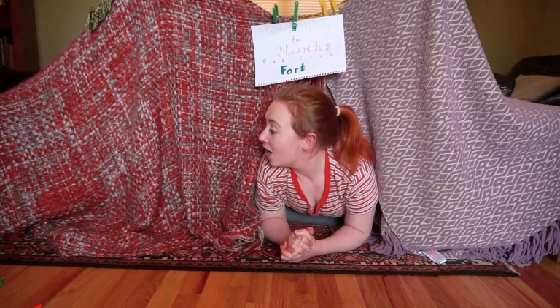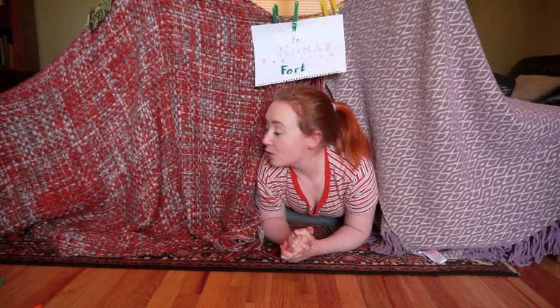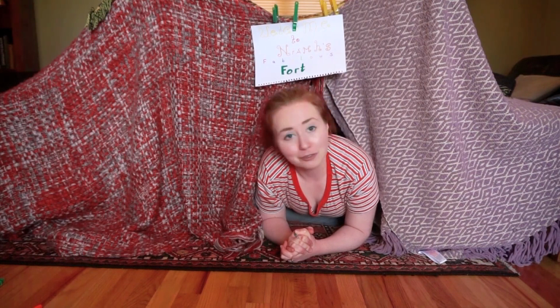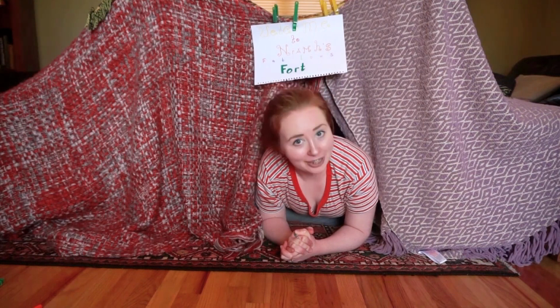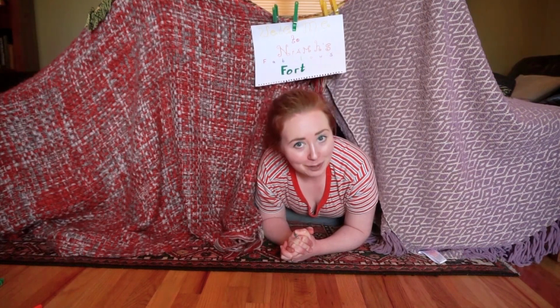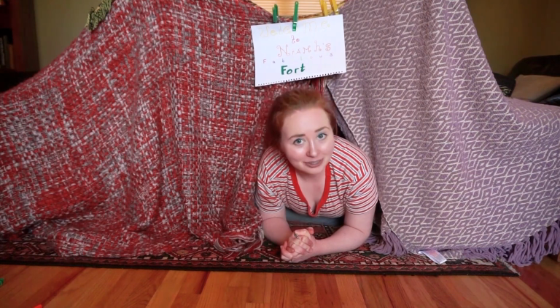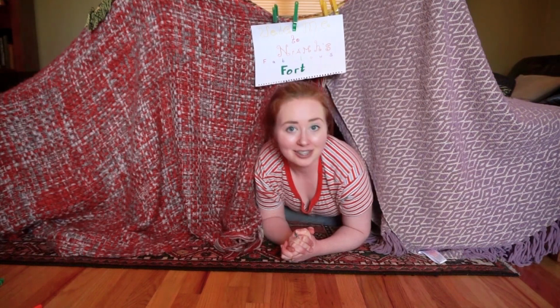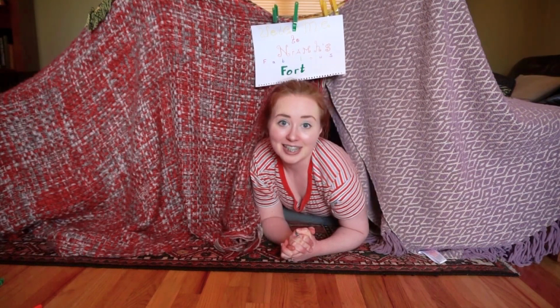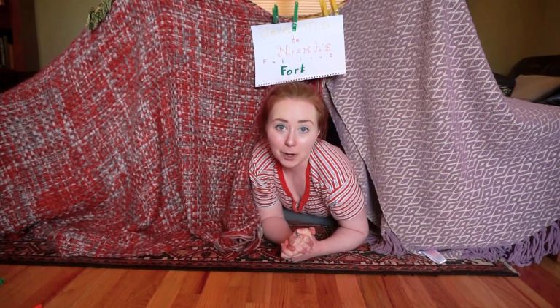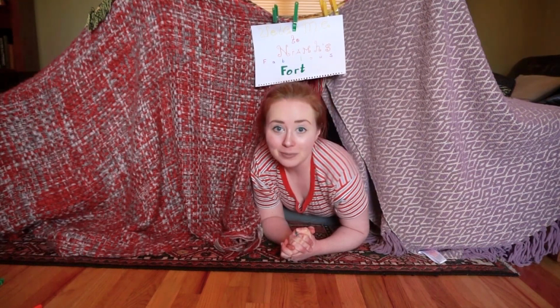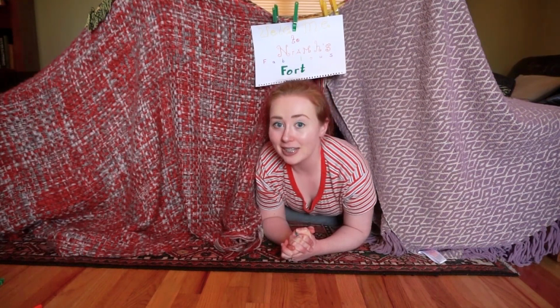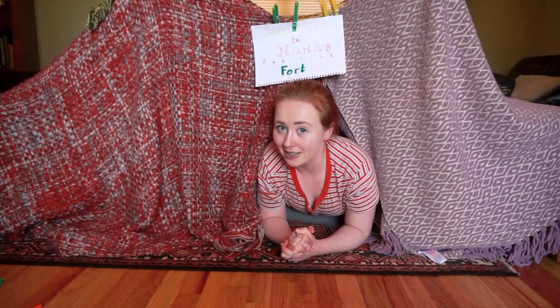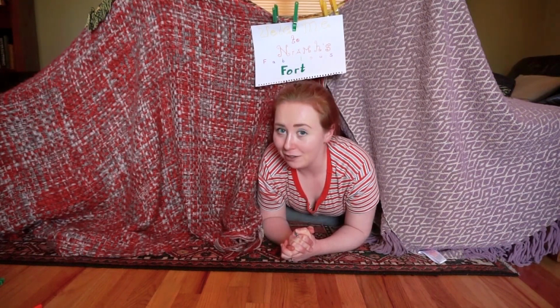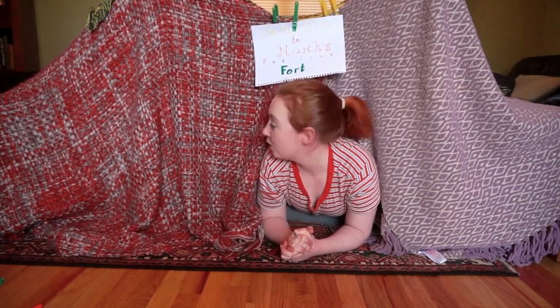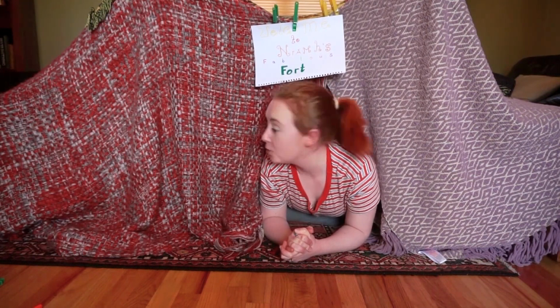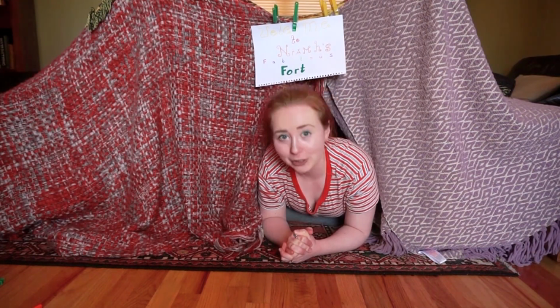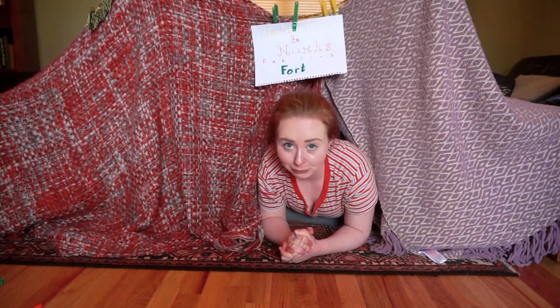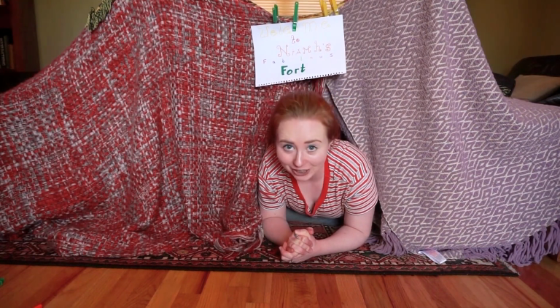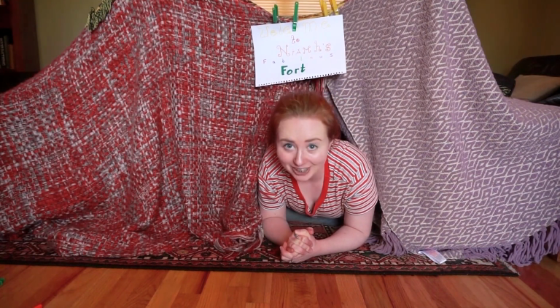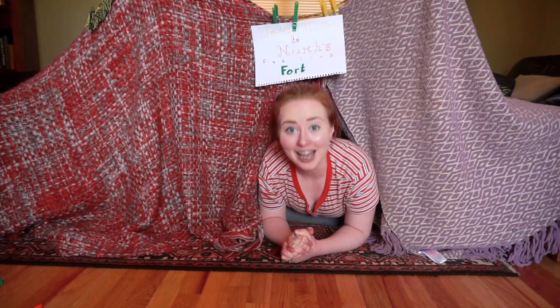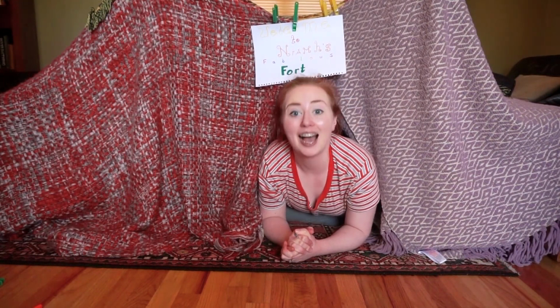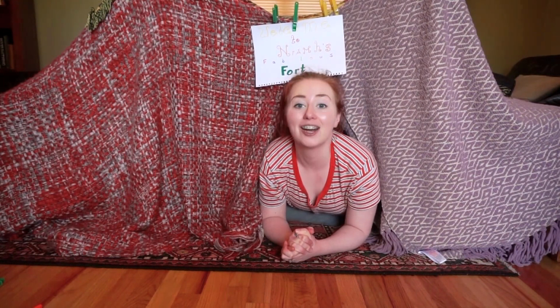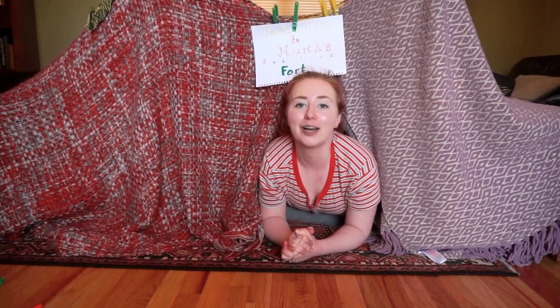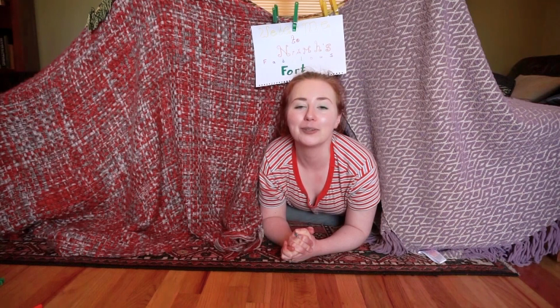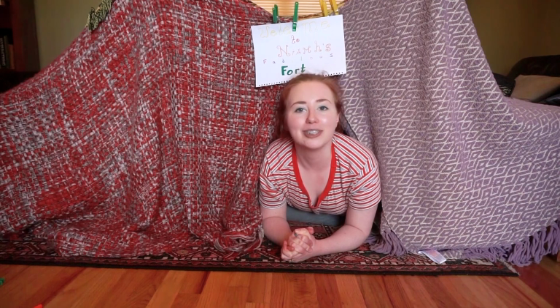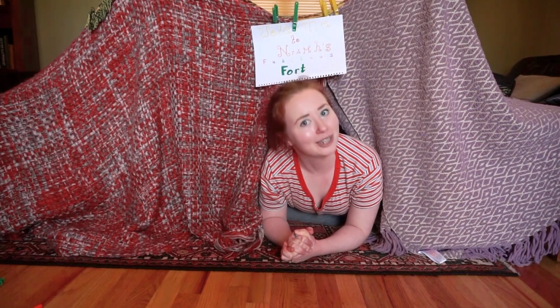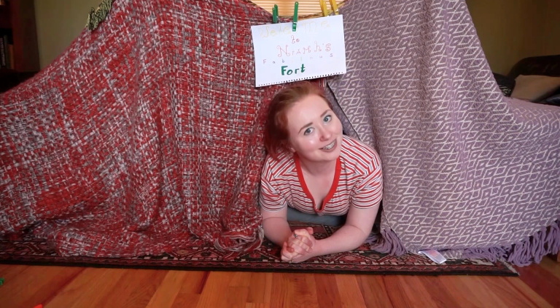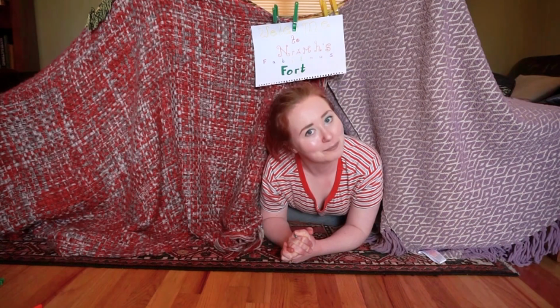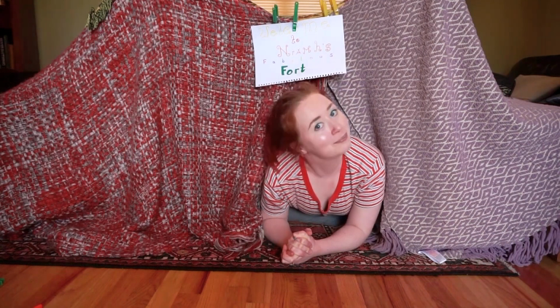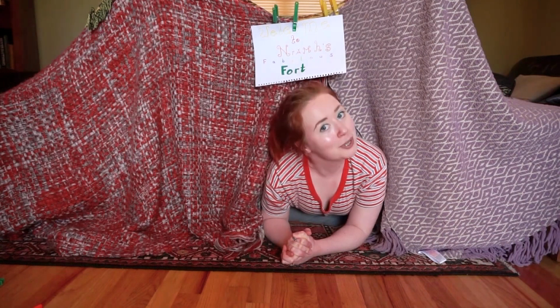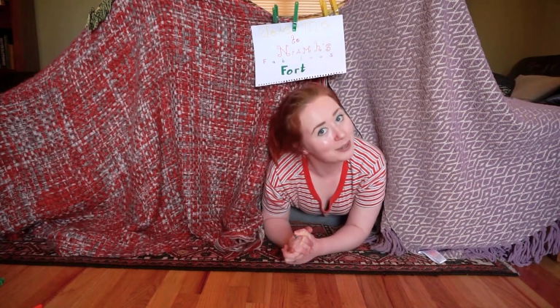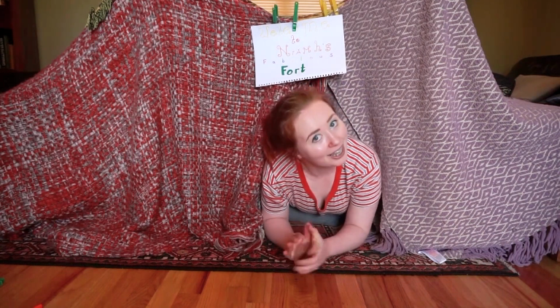So for now, stay home, stay safe, enjoy your fort, and I will see you next time. Bye!